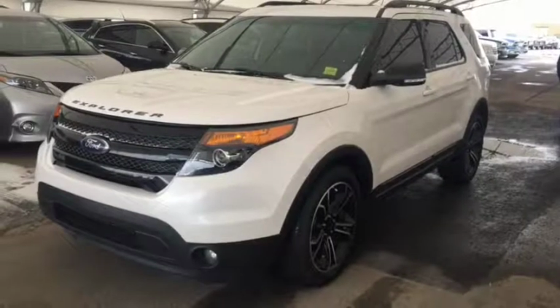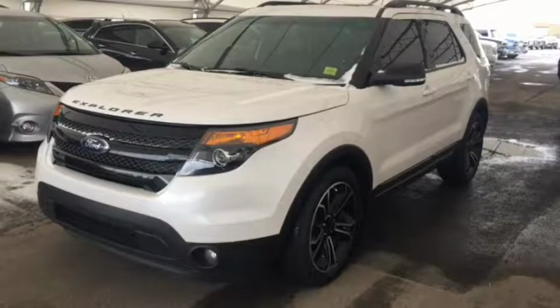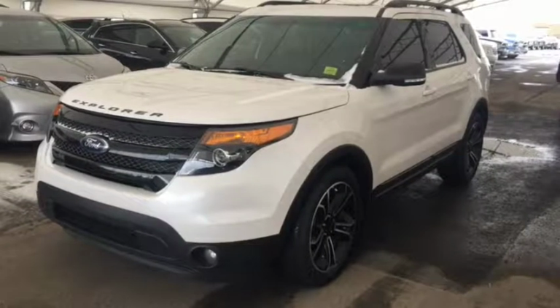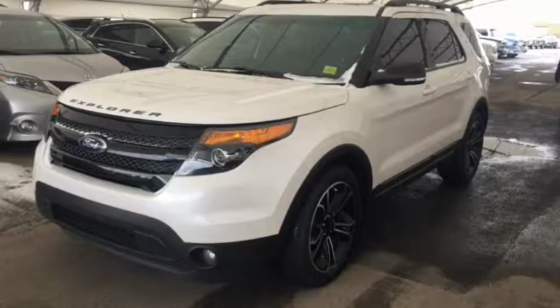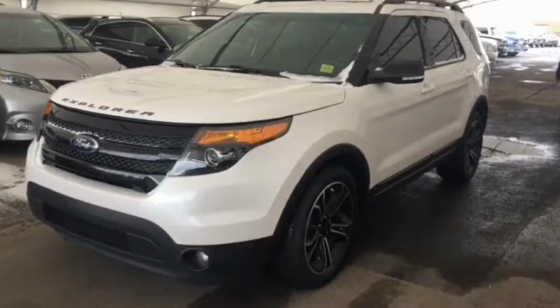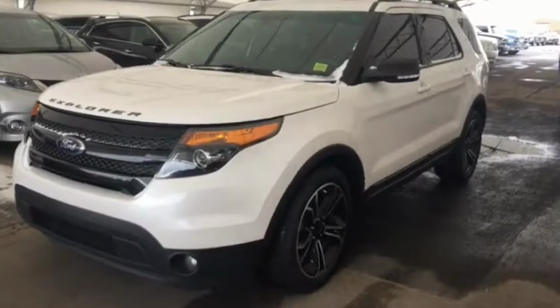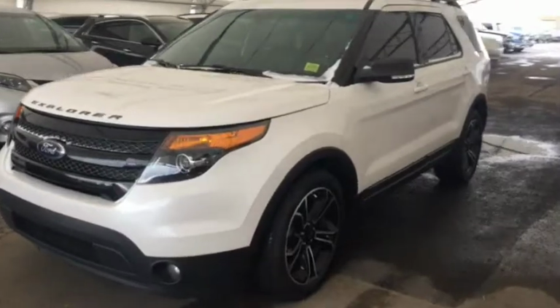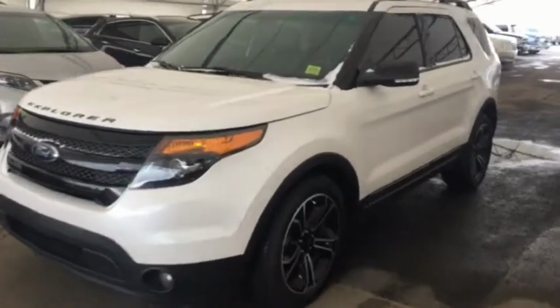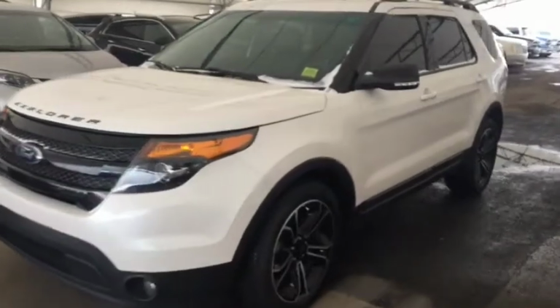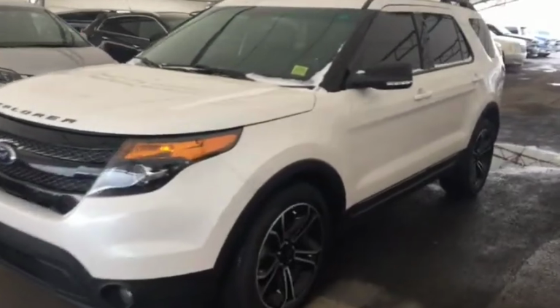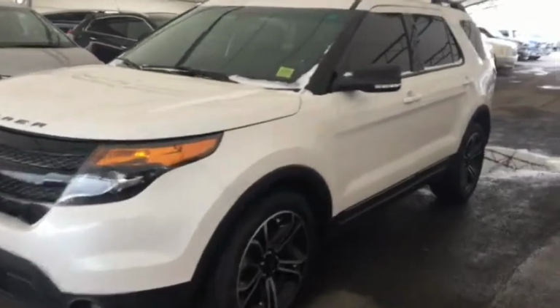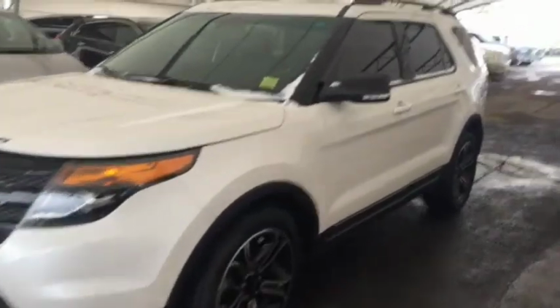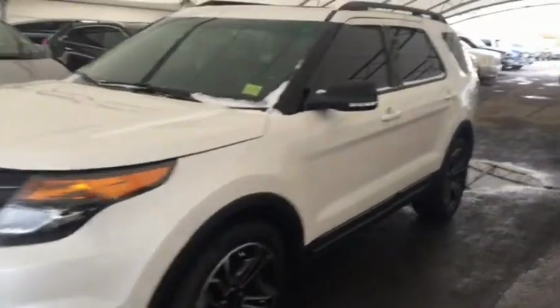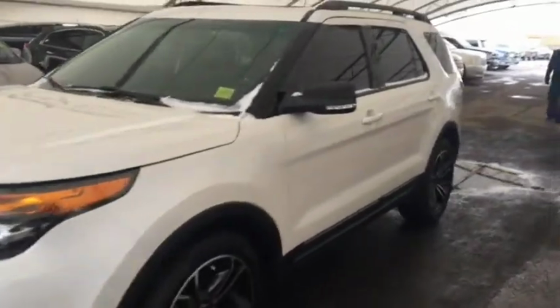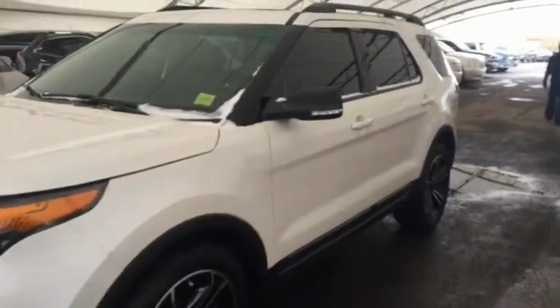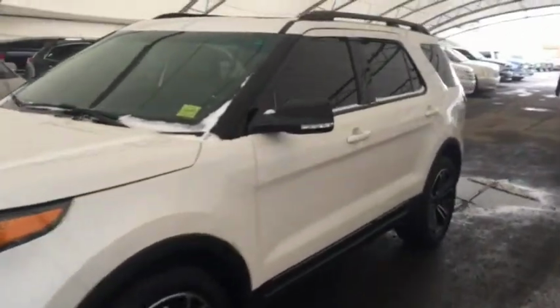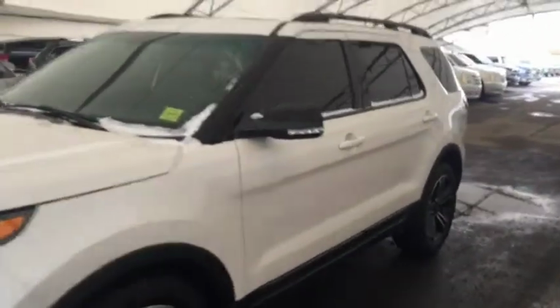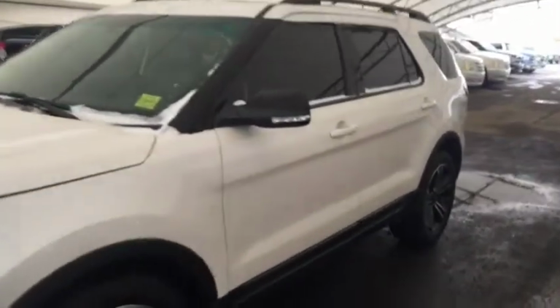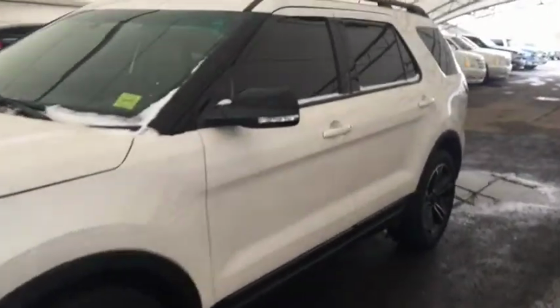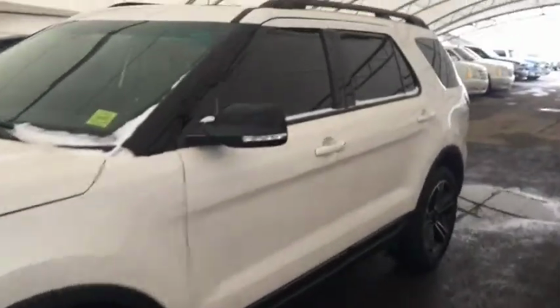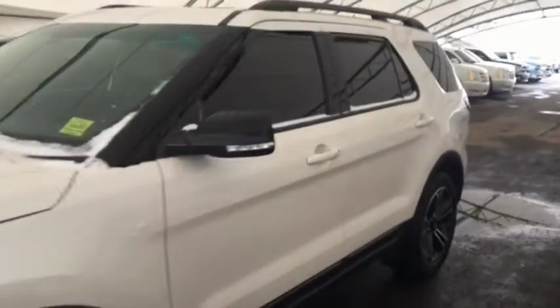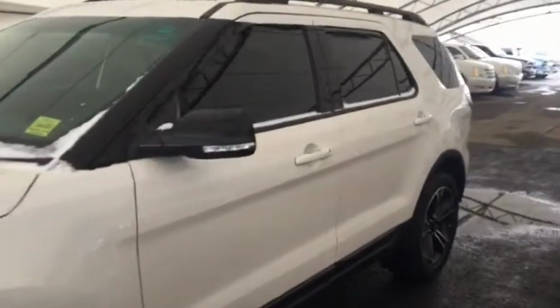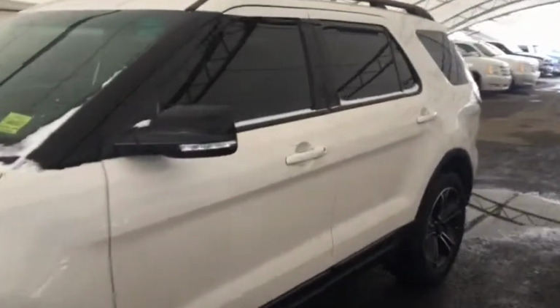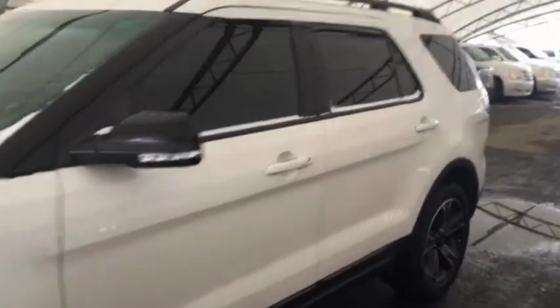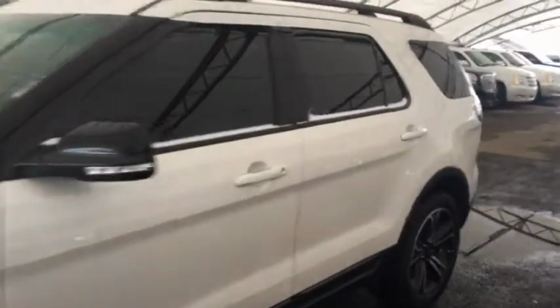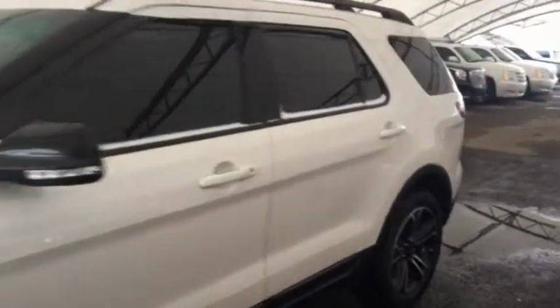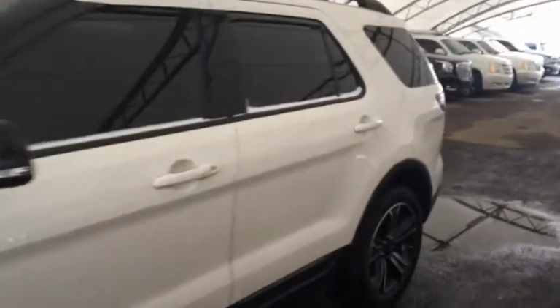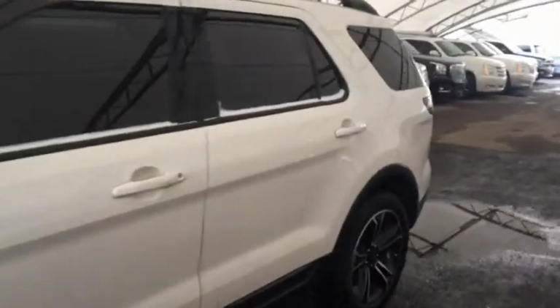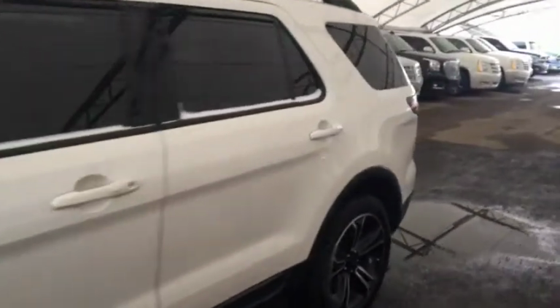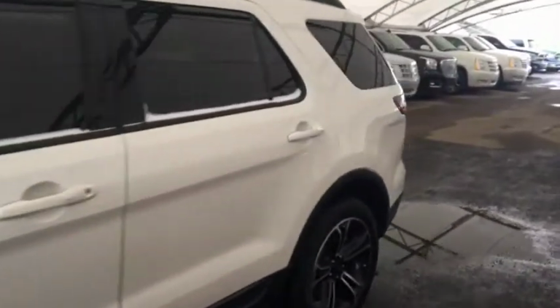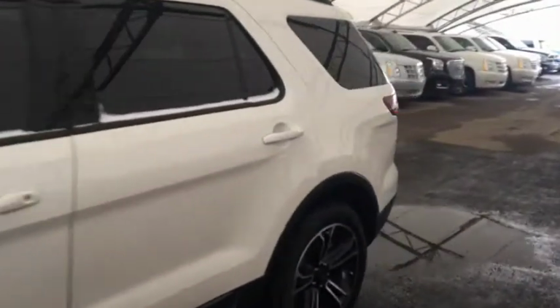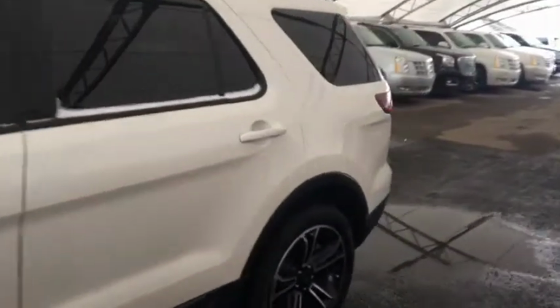Welcome to Davis Chevrolet. This is a pre-owned 2015 Ford Explorer in the color white.